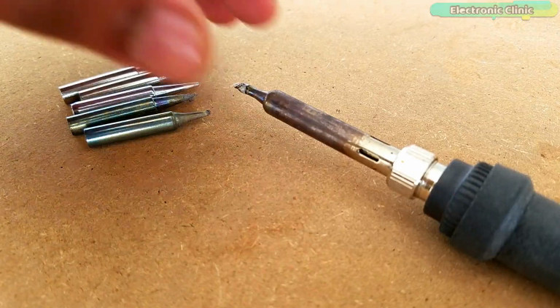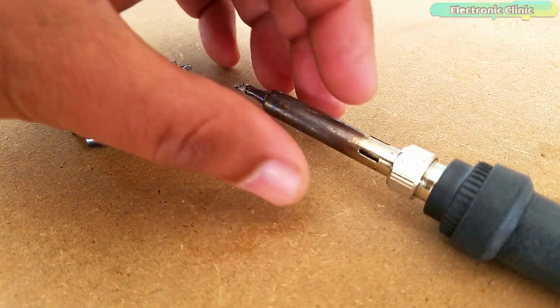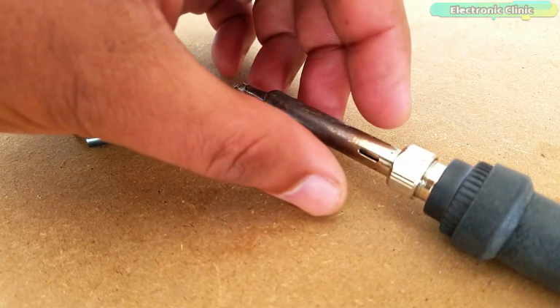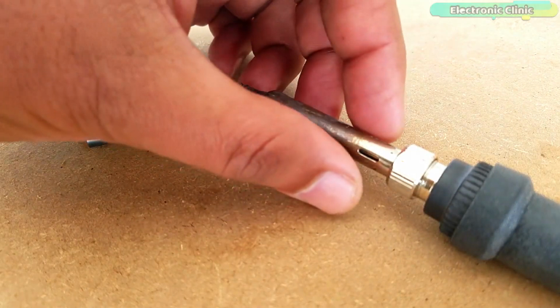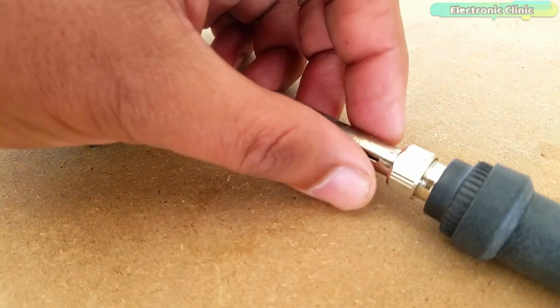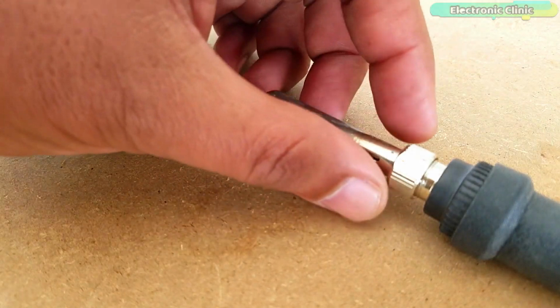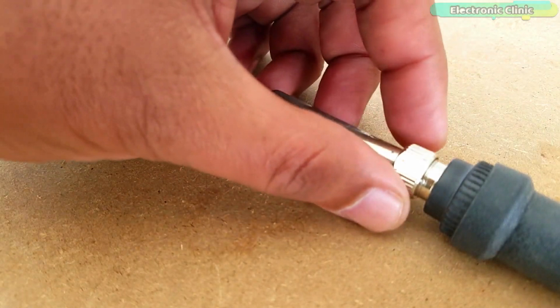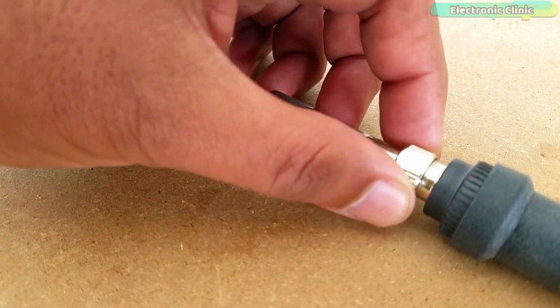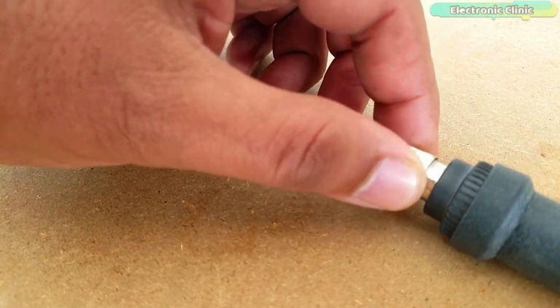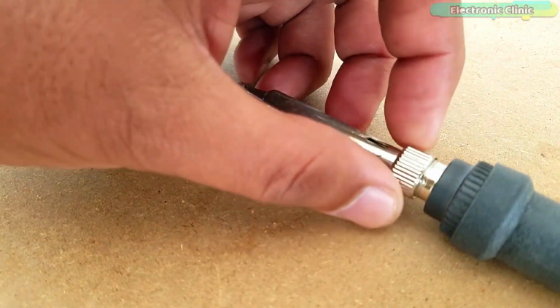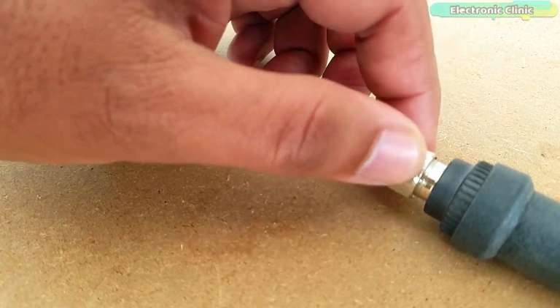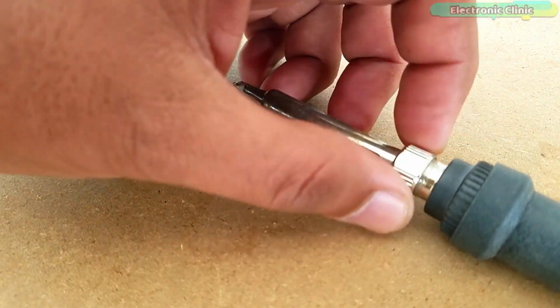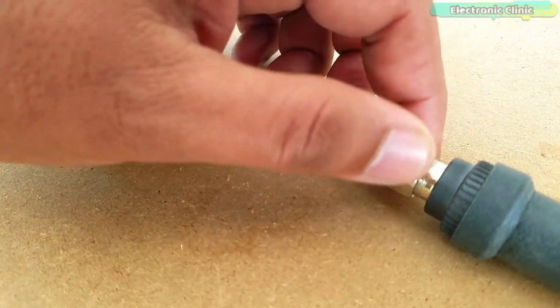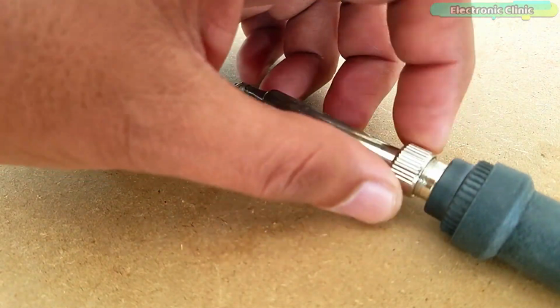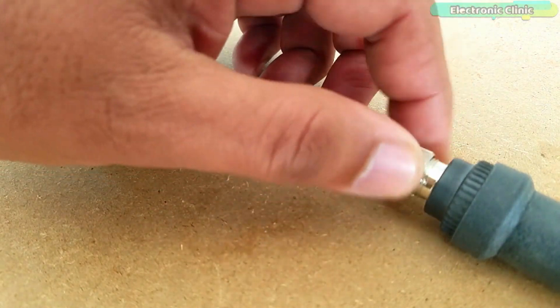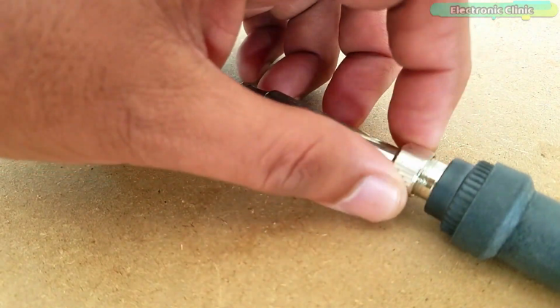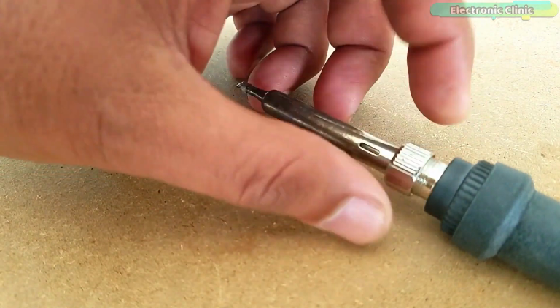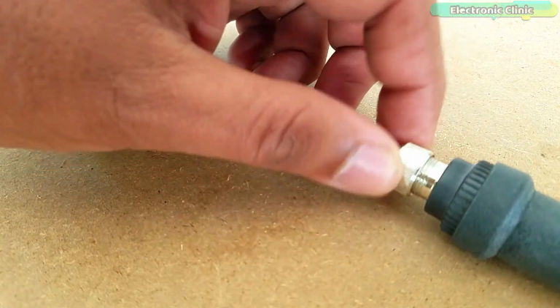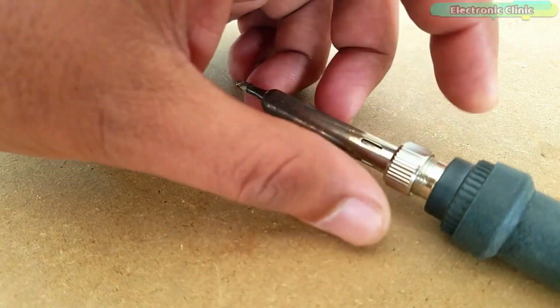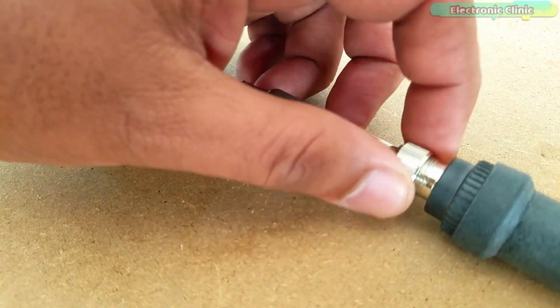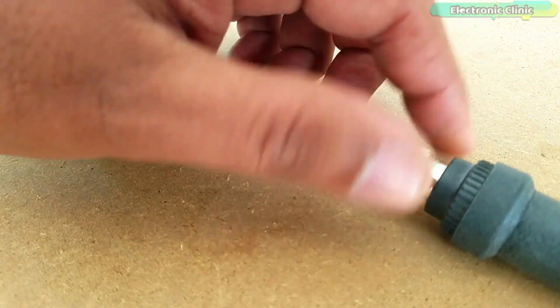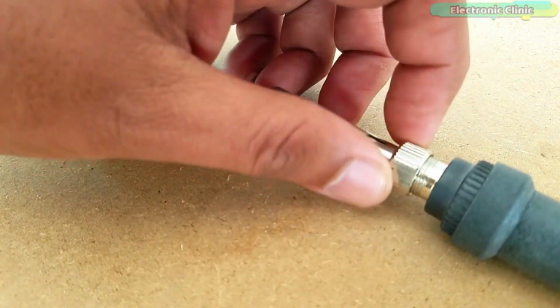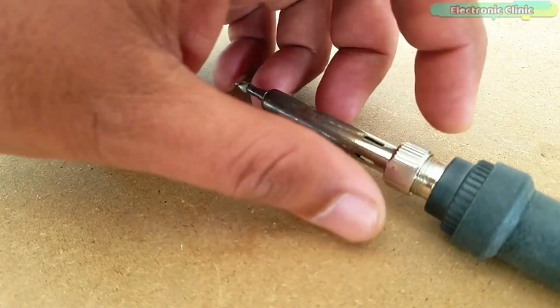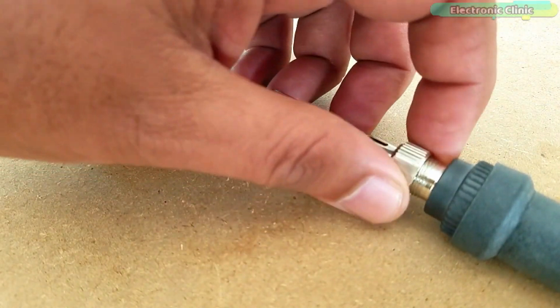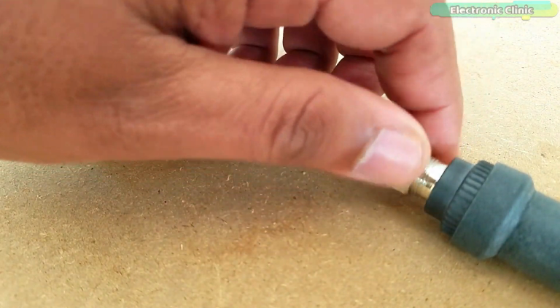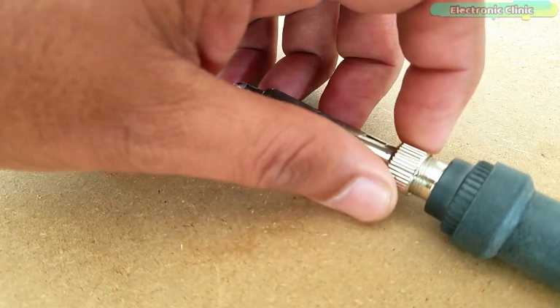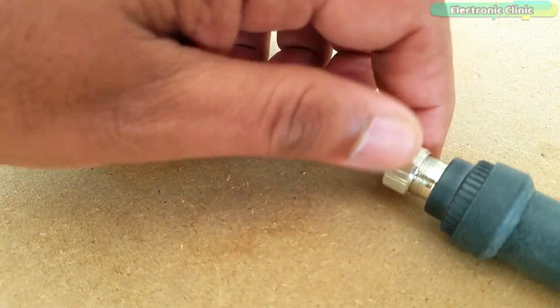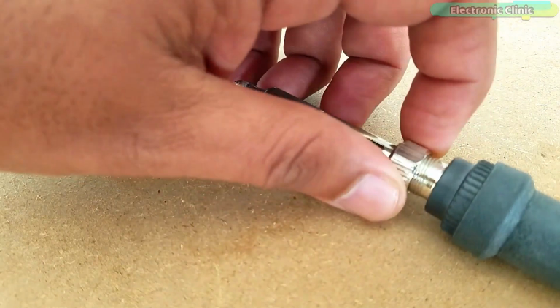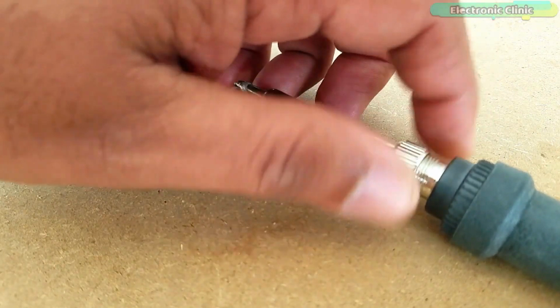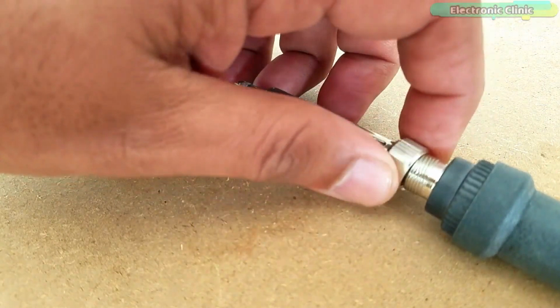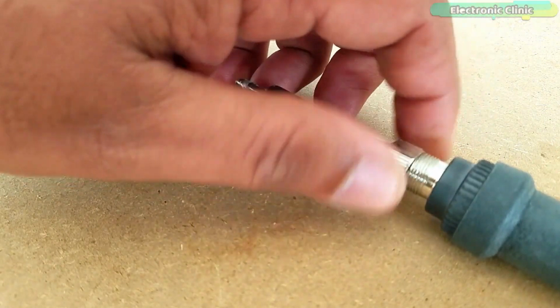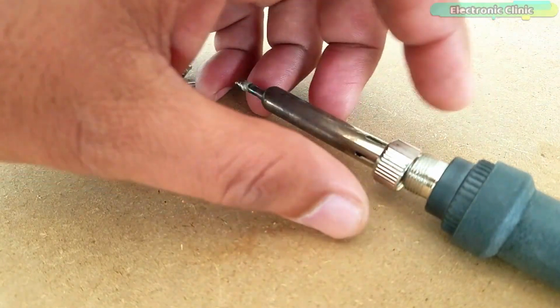Change the soldering iron bit and use the one which you do not use for the soldering job.